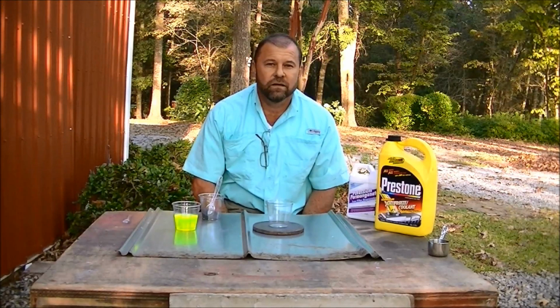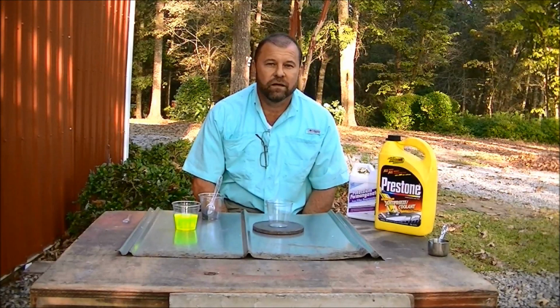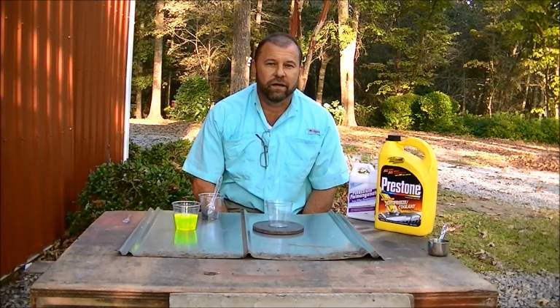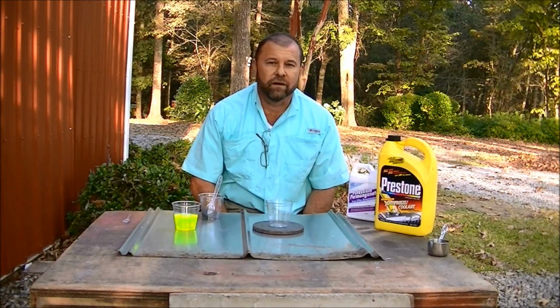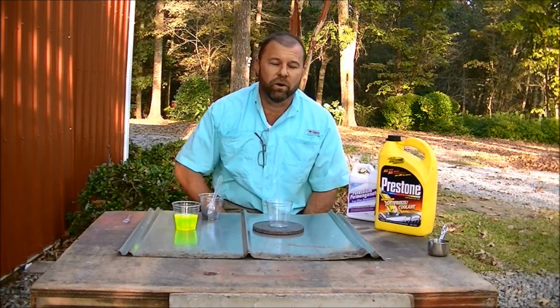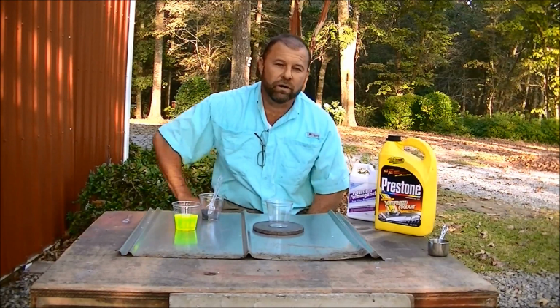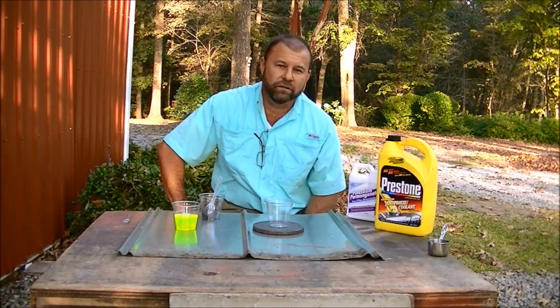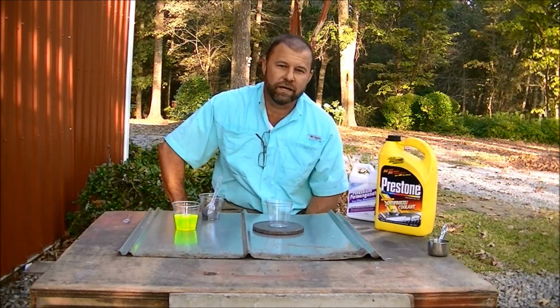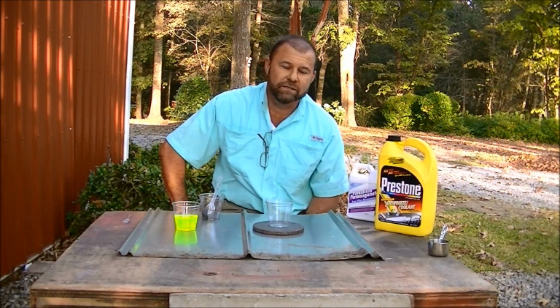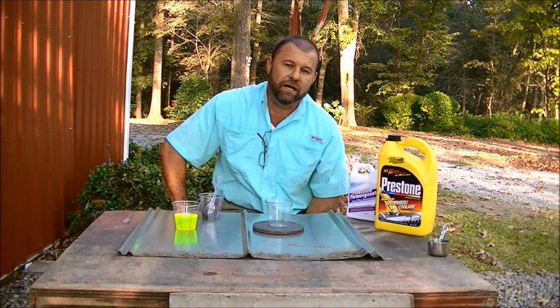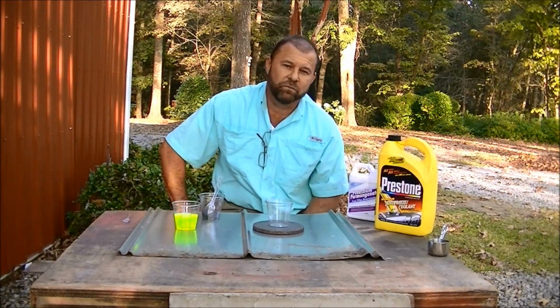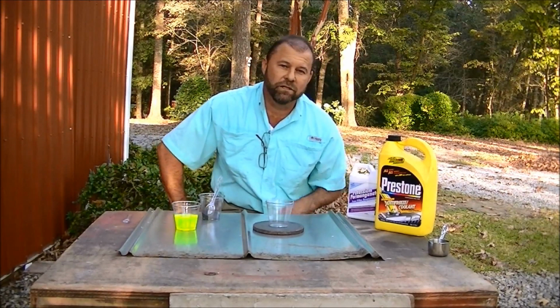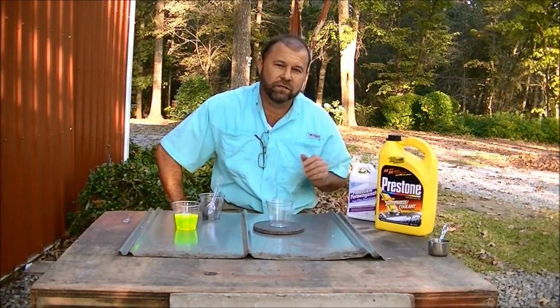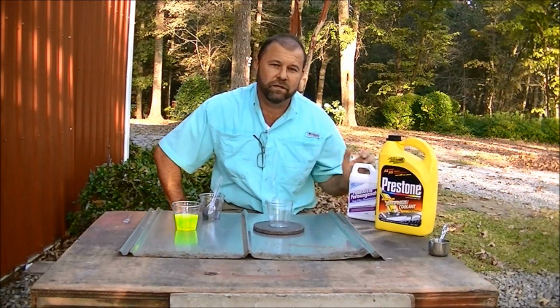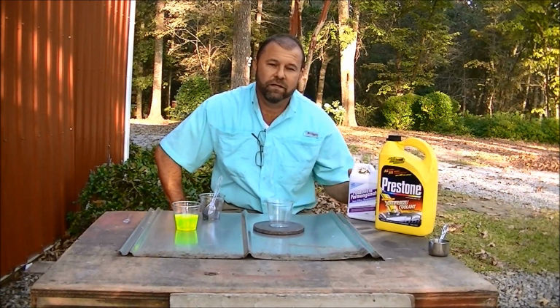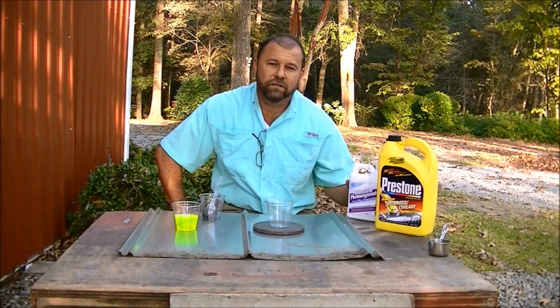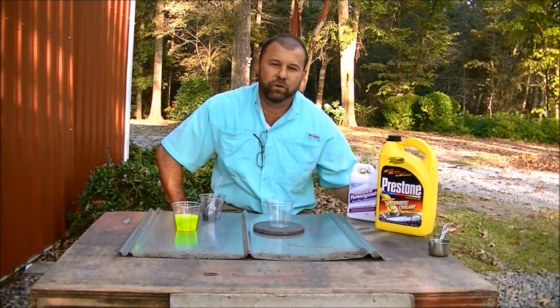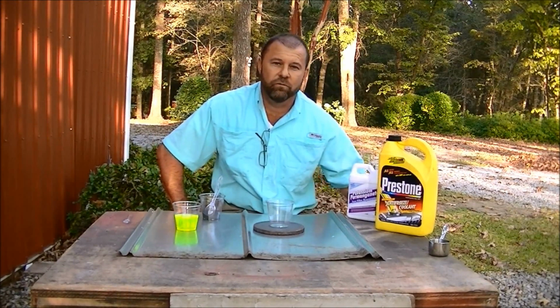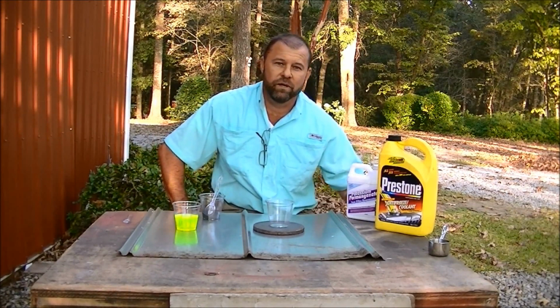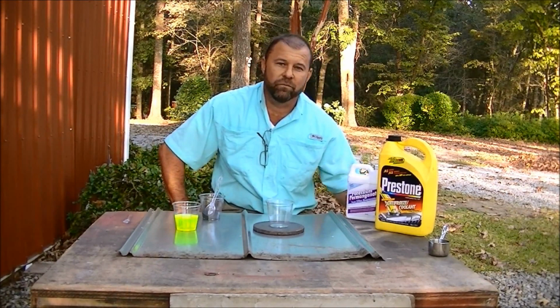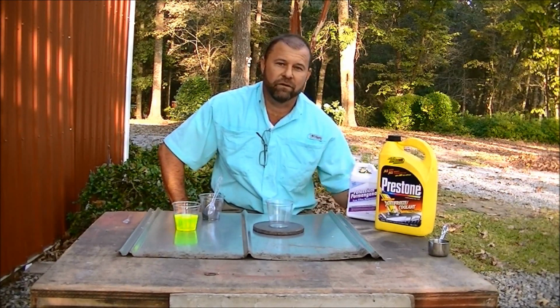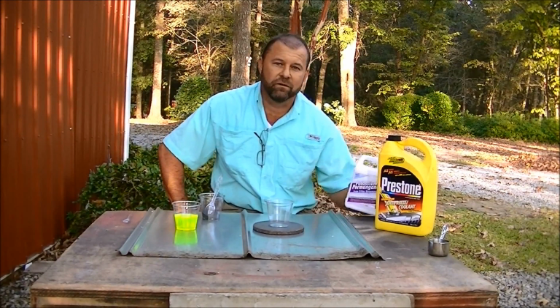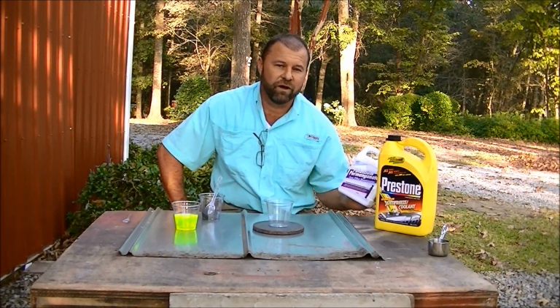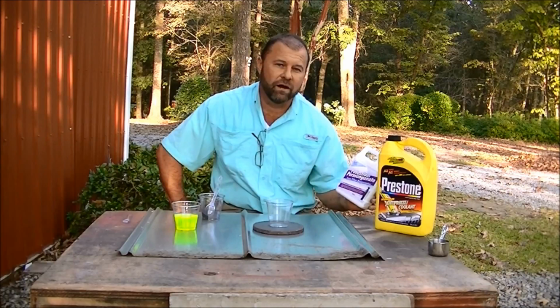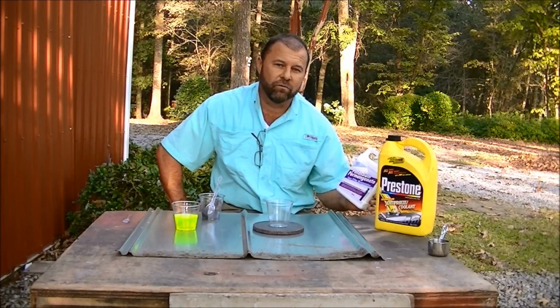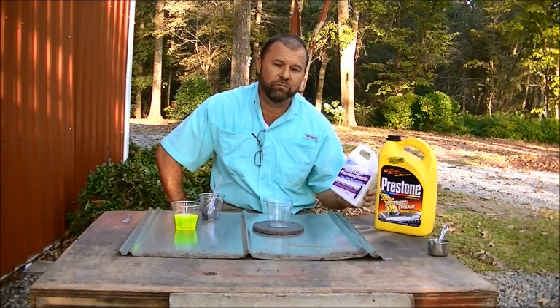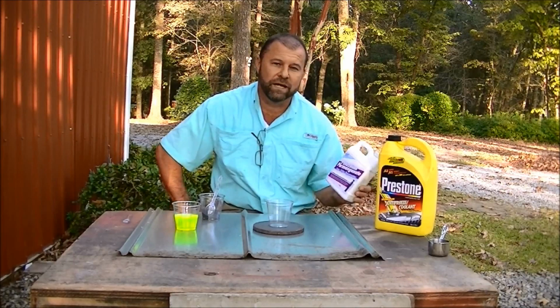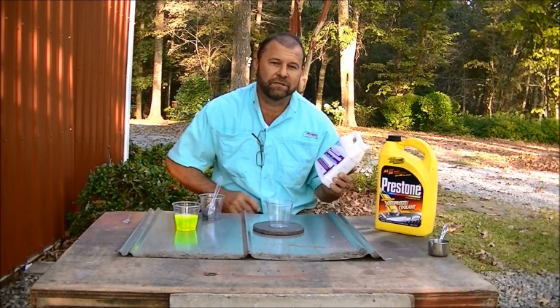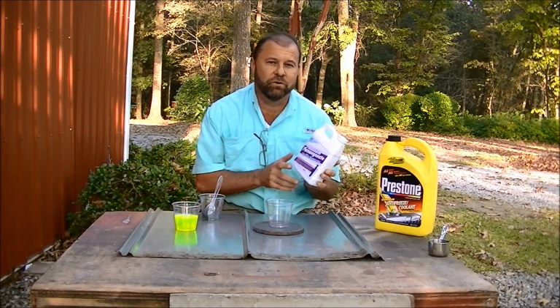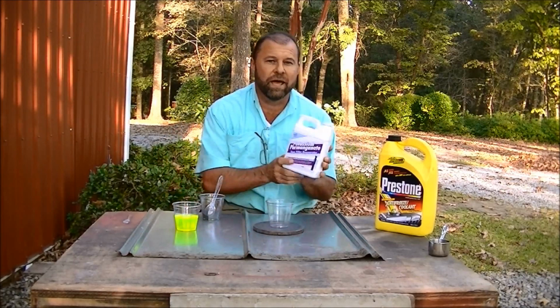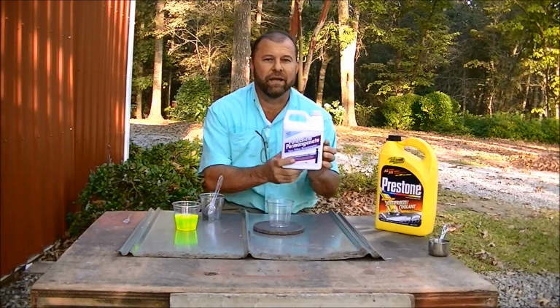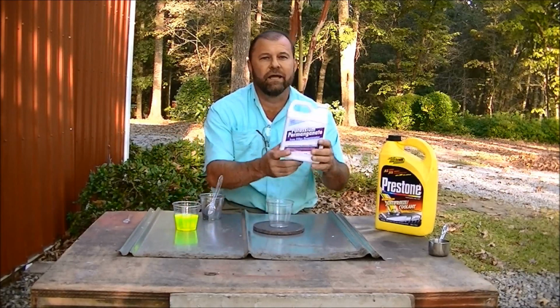Hey, I'm Mark and today's science project is we're going to be making fire with potassium permanganate.